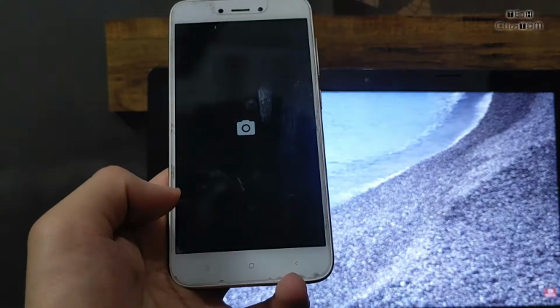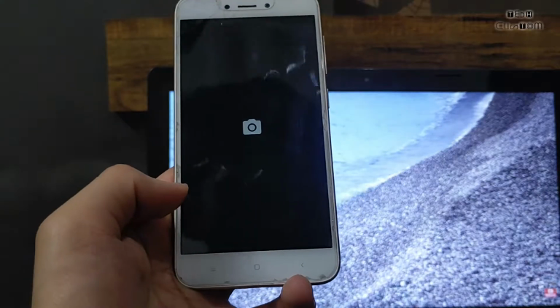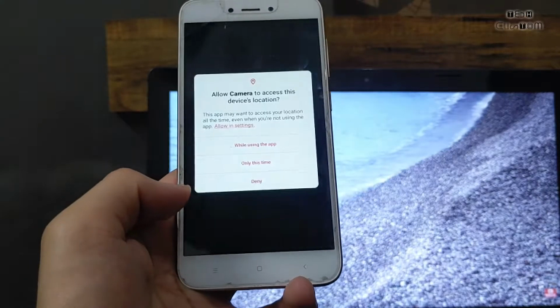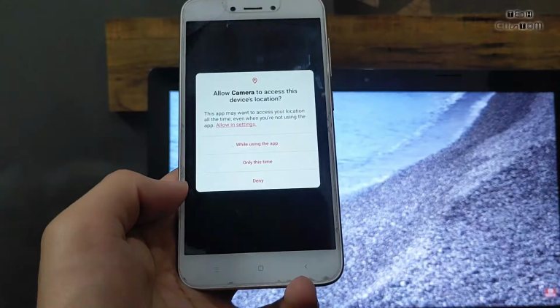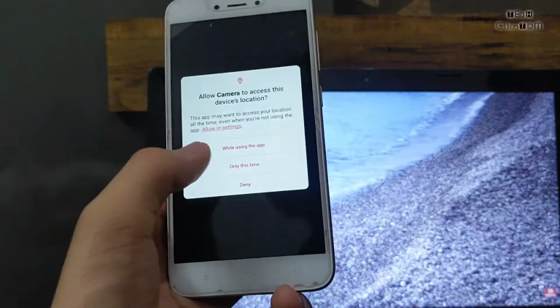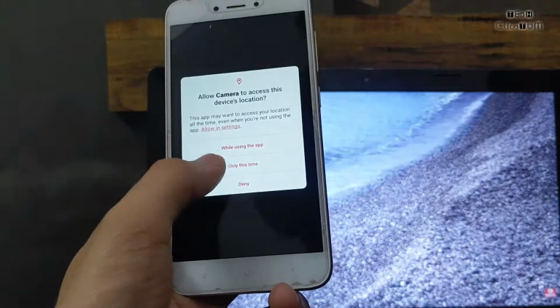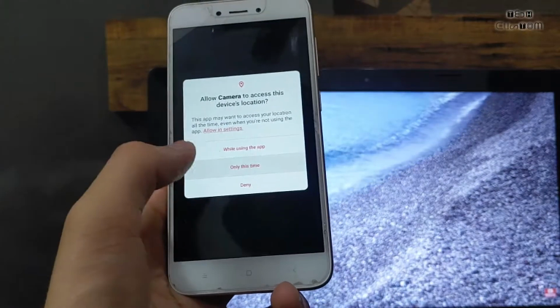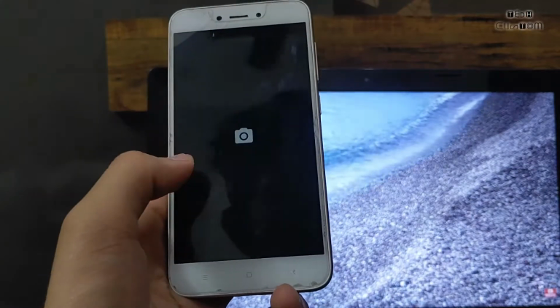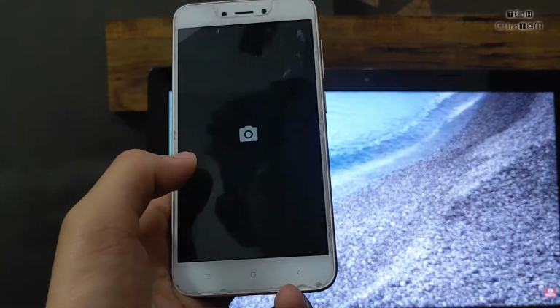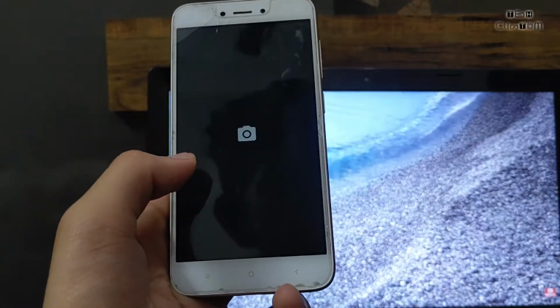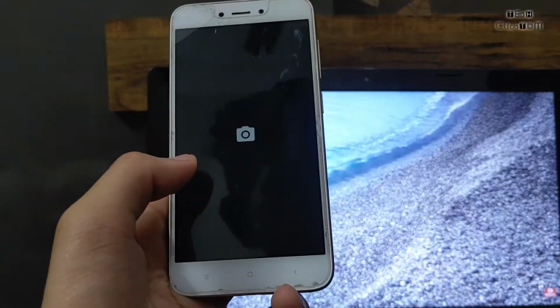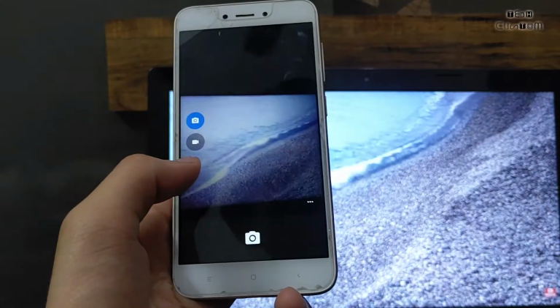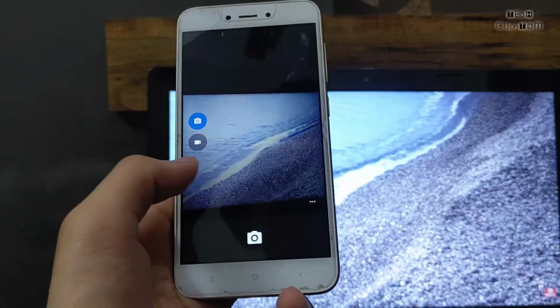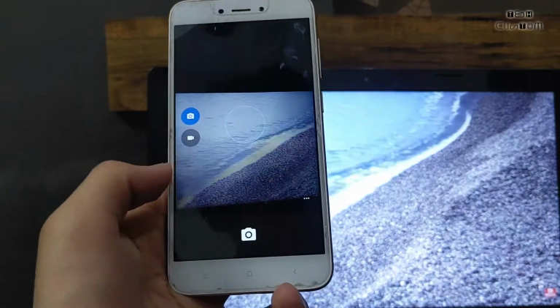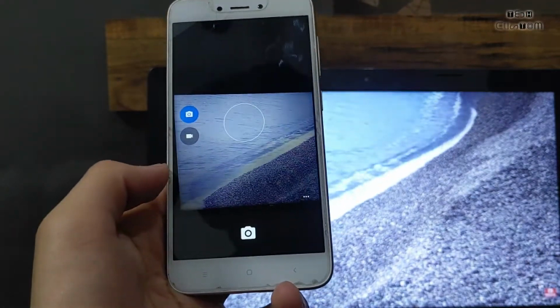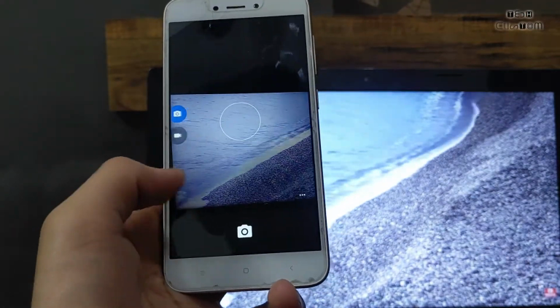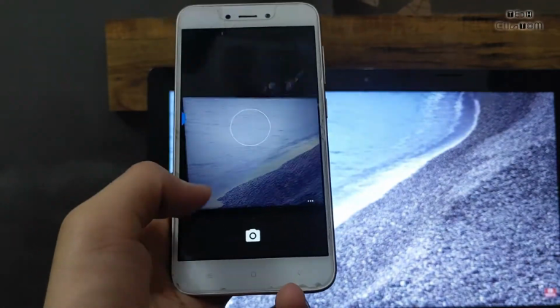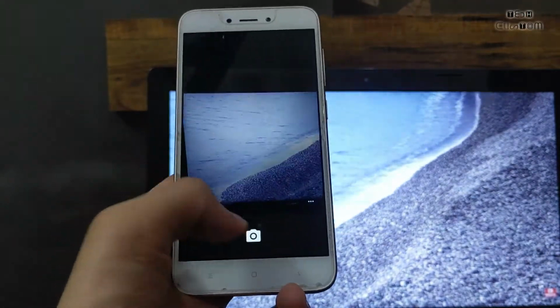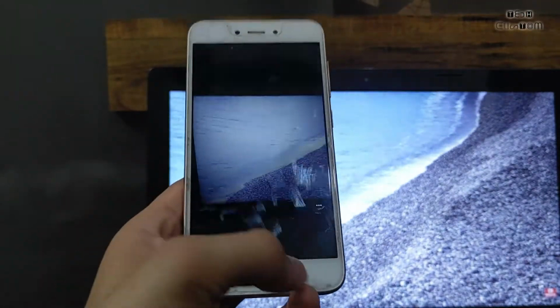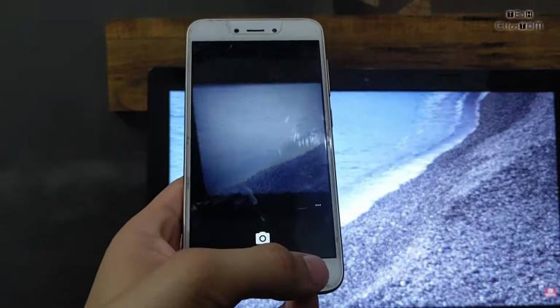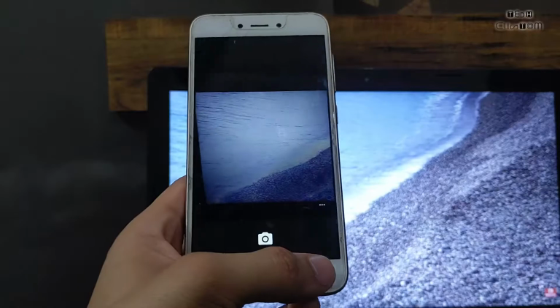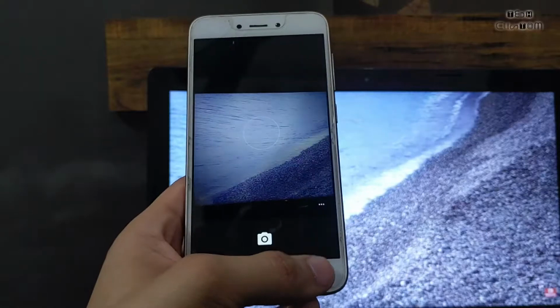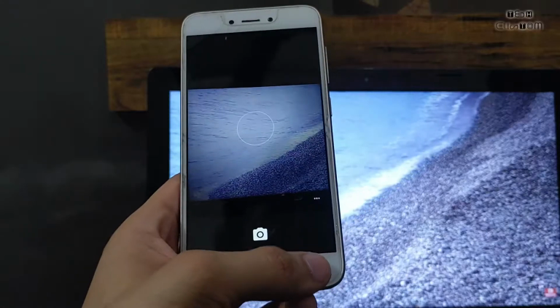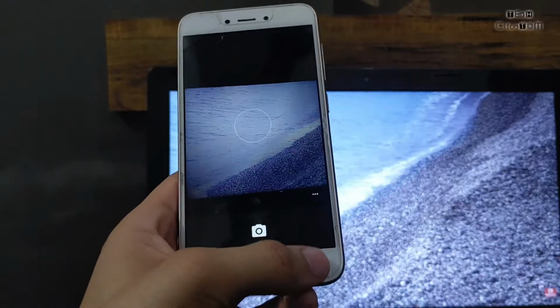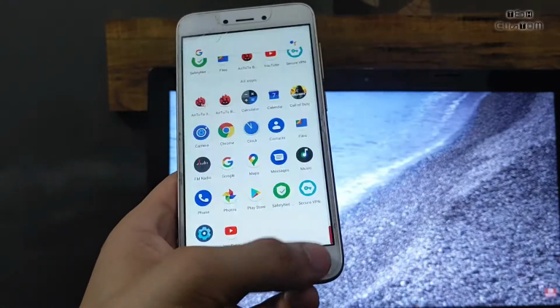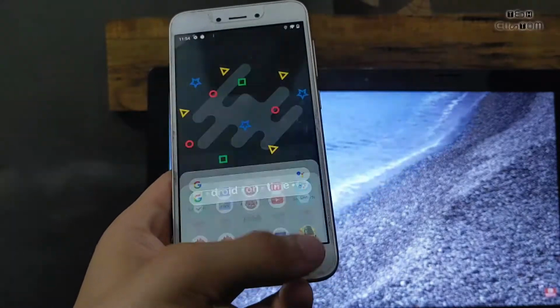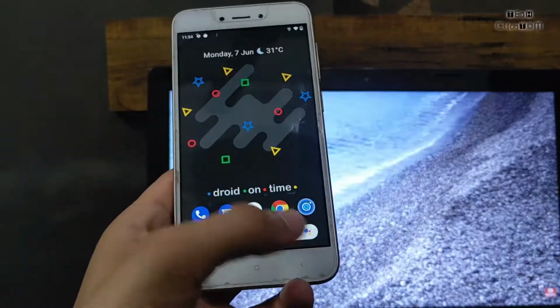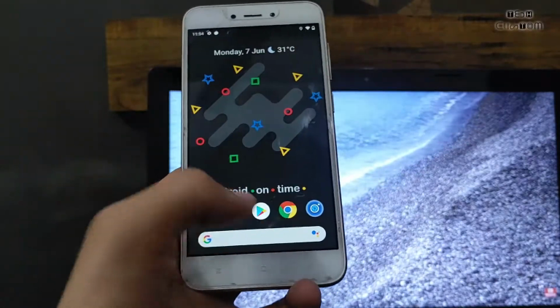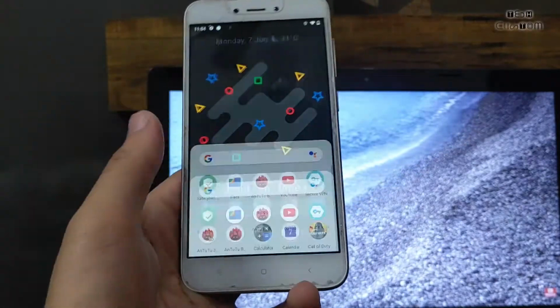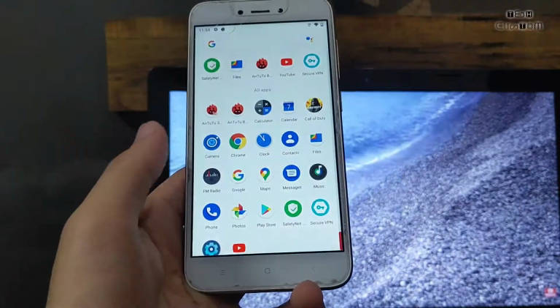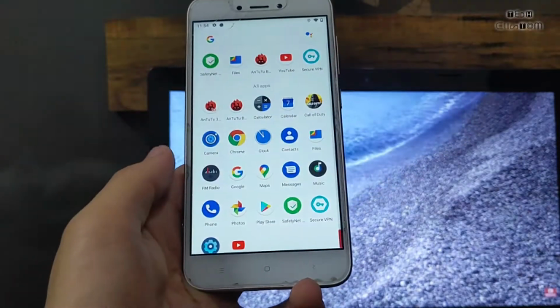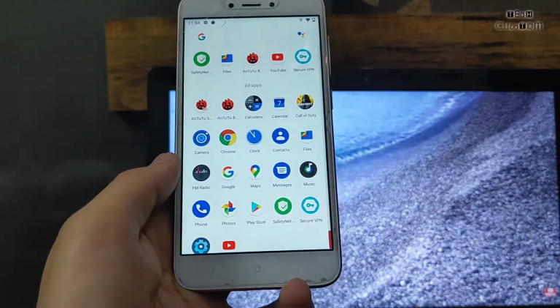A simple camera is installed in this ROM. If you want to flash GCam, you can easily flash it.